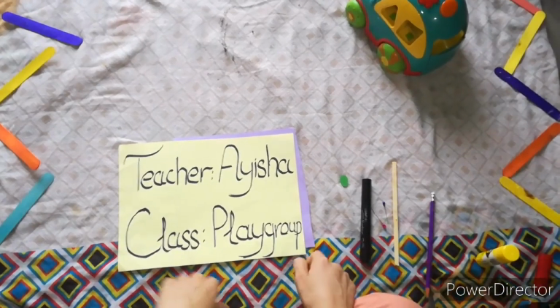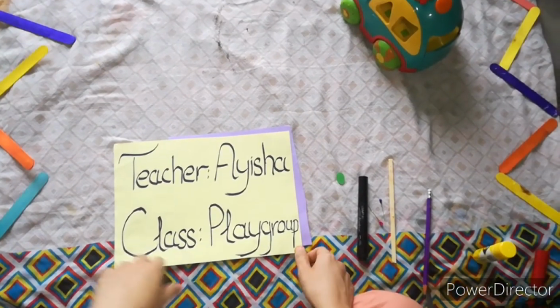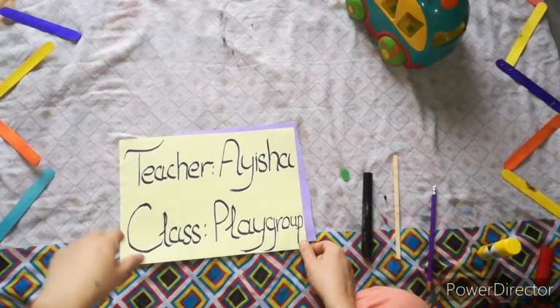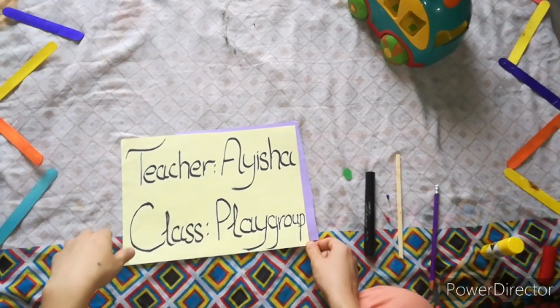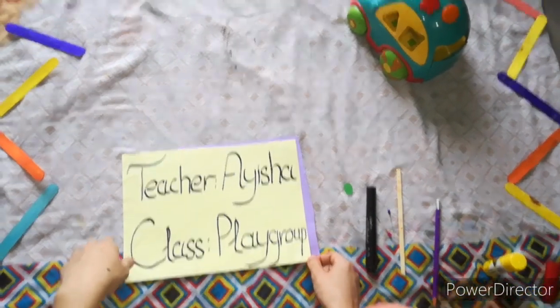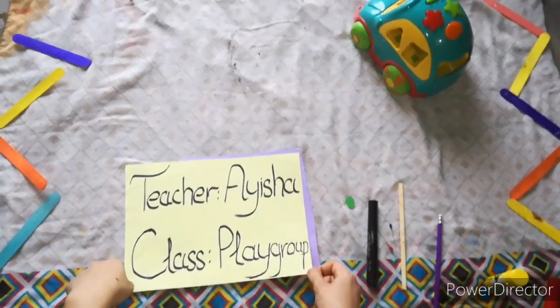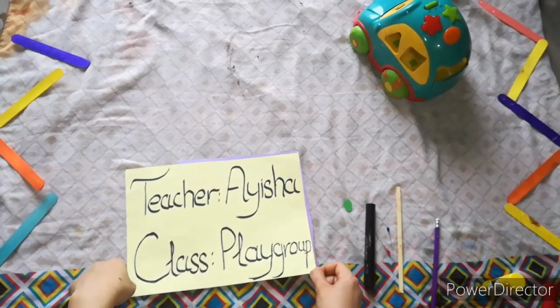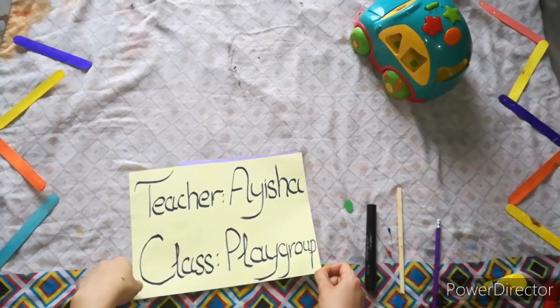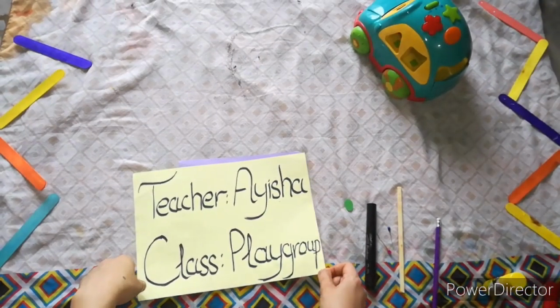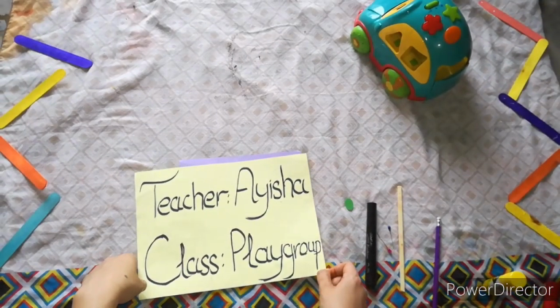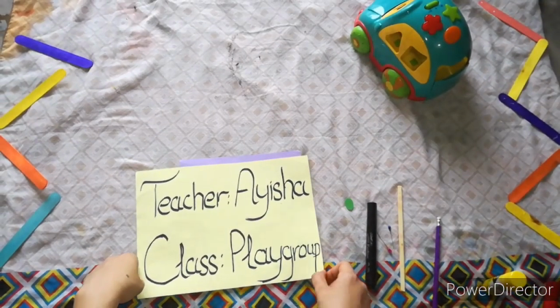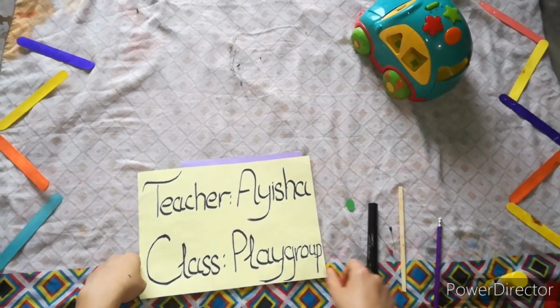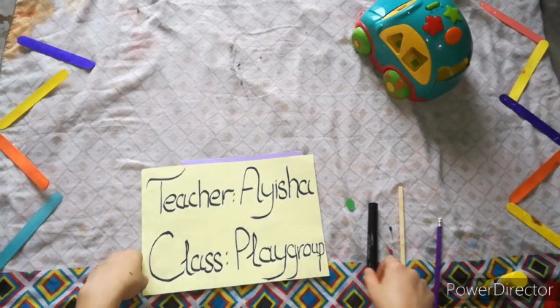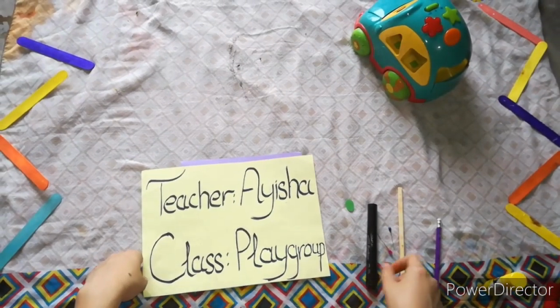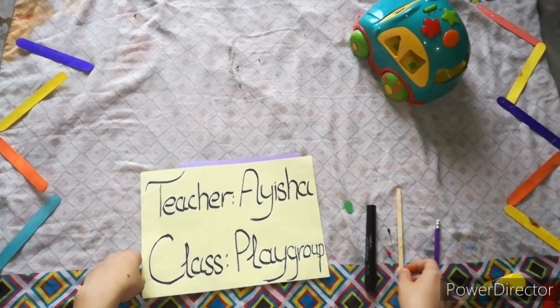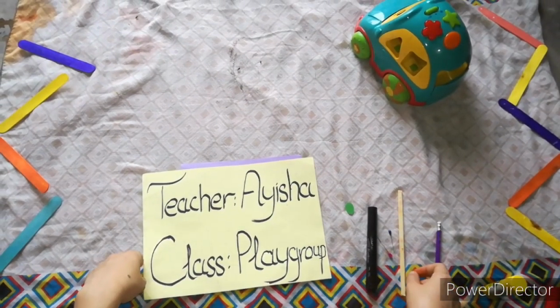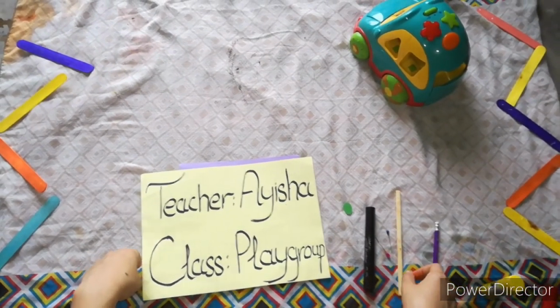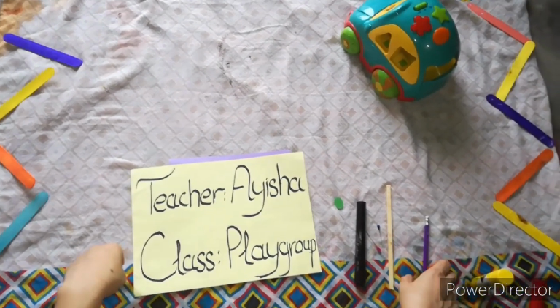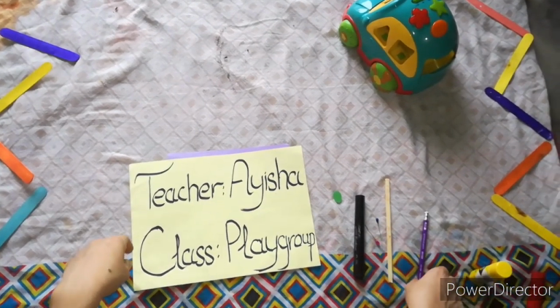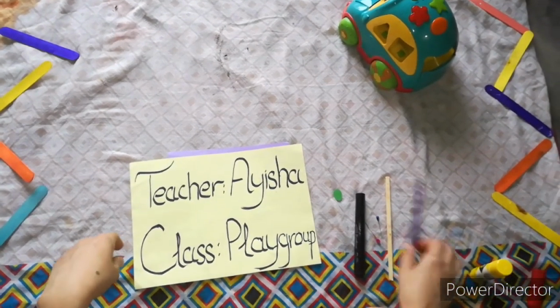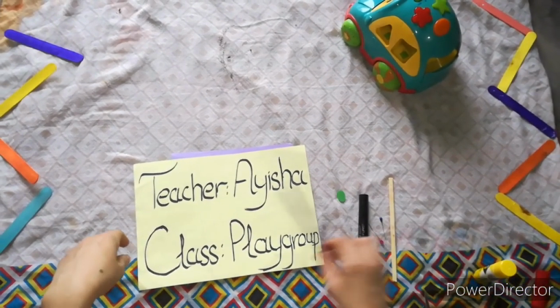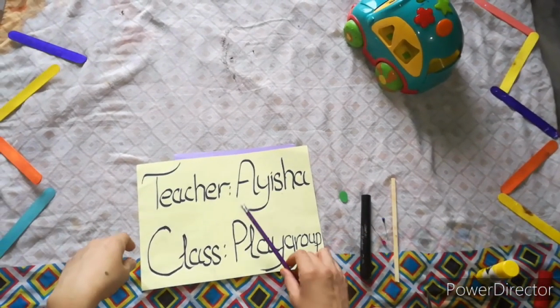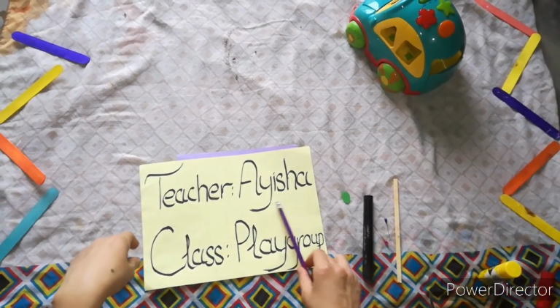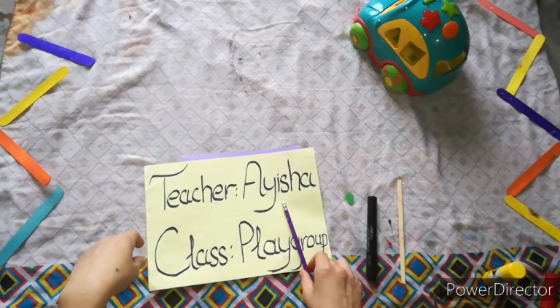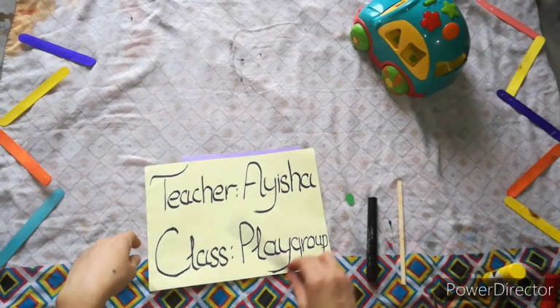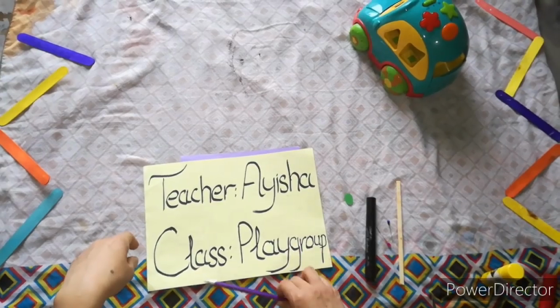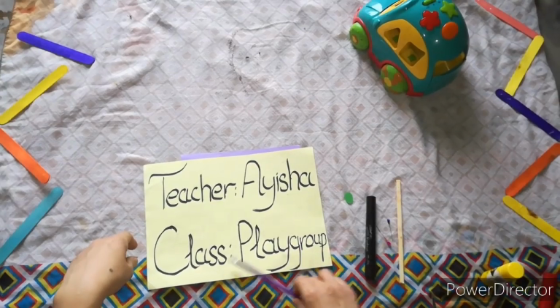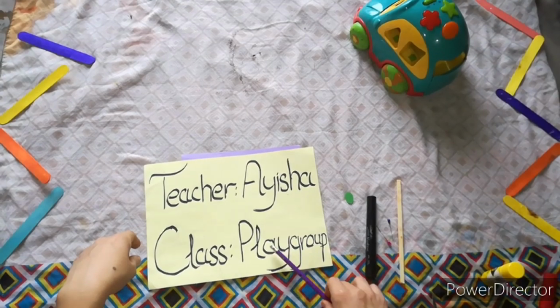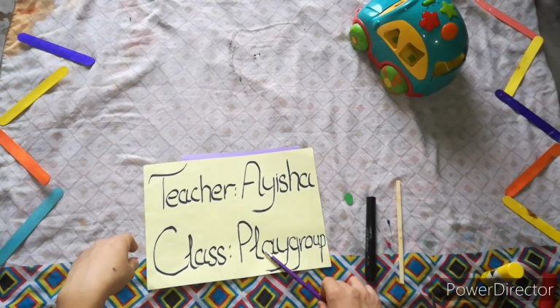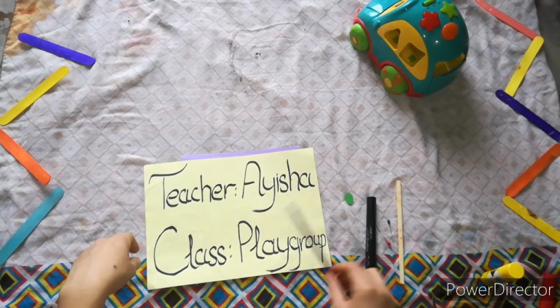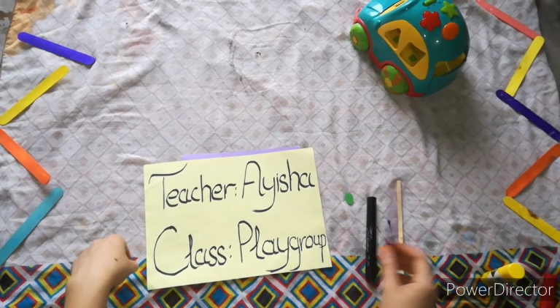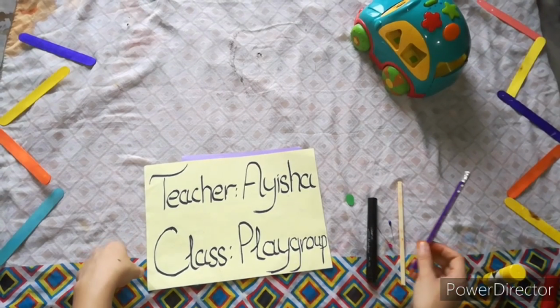Hello little students, welcome to today's class. I'm your teacher Aisha, your playgroup teacher.